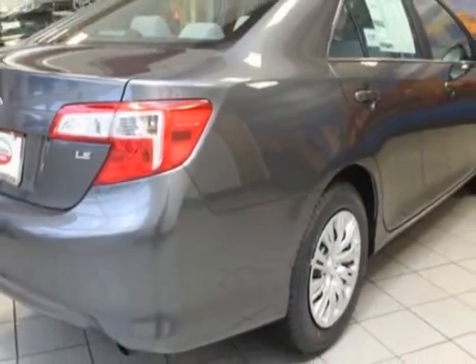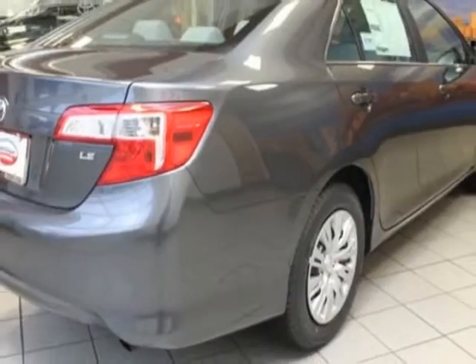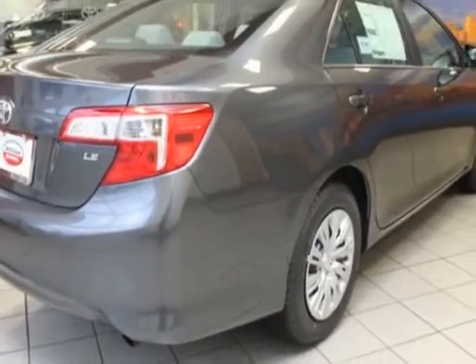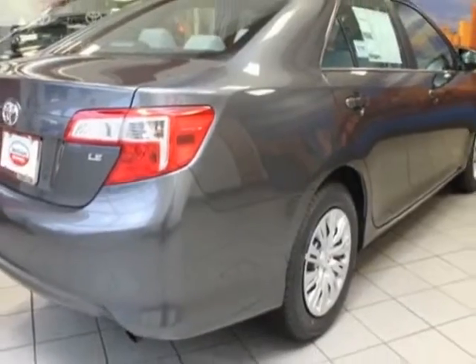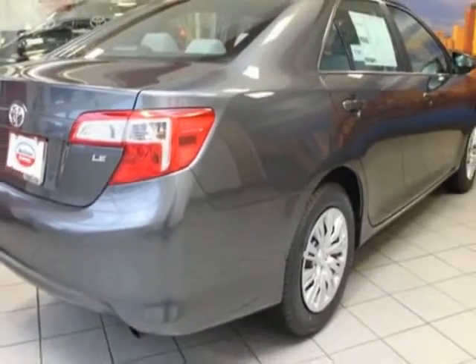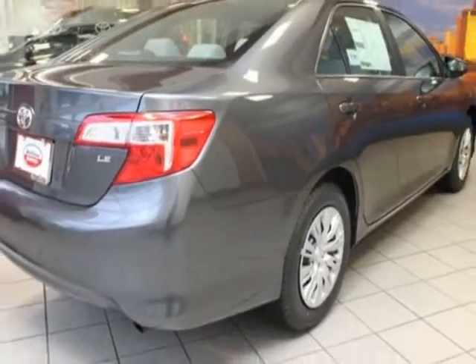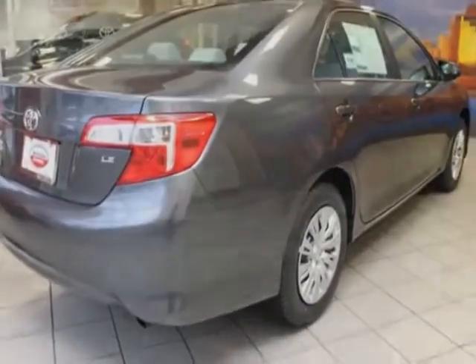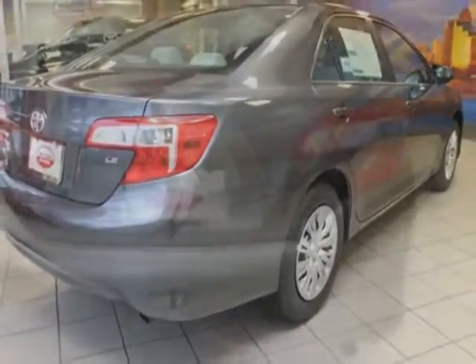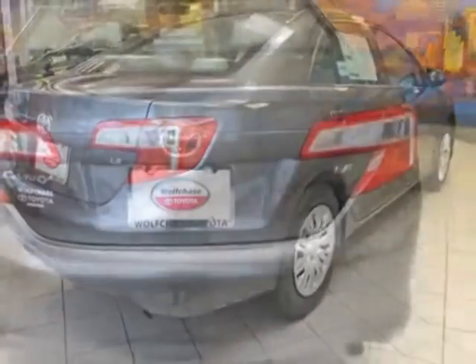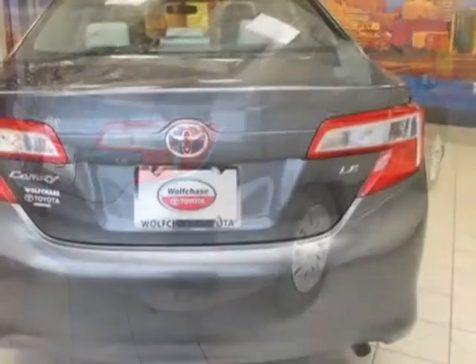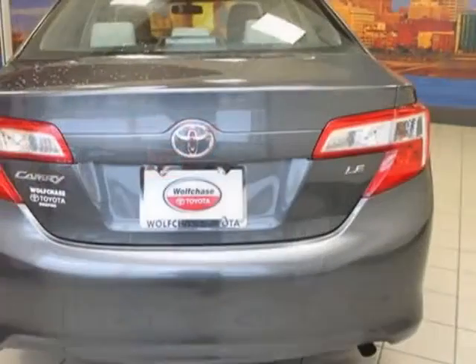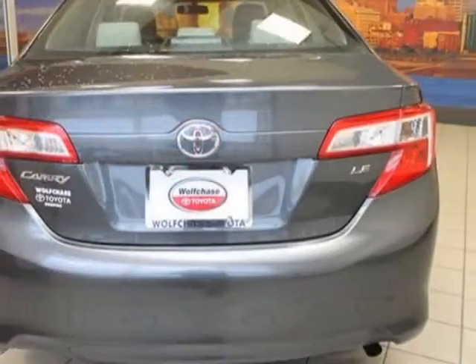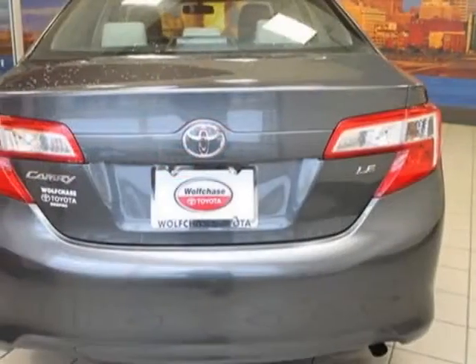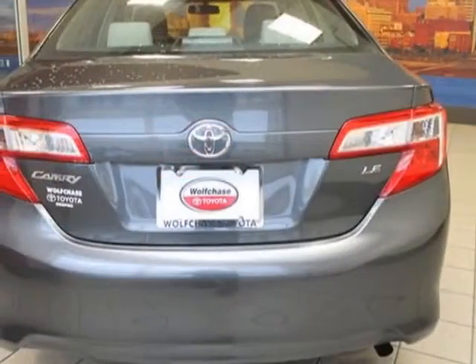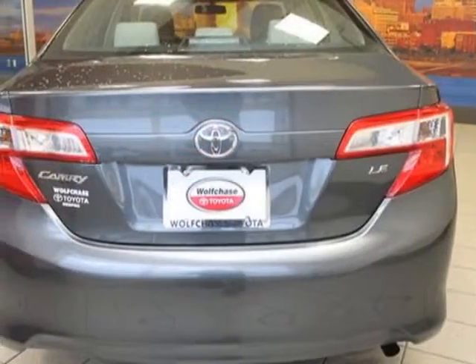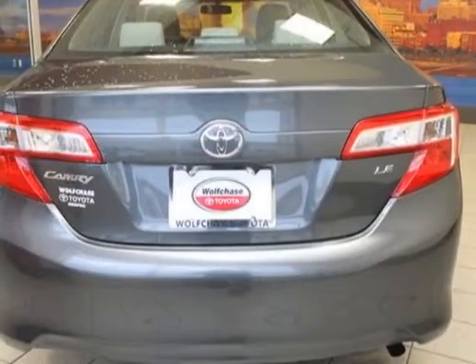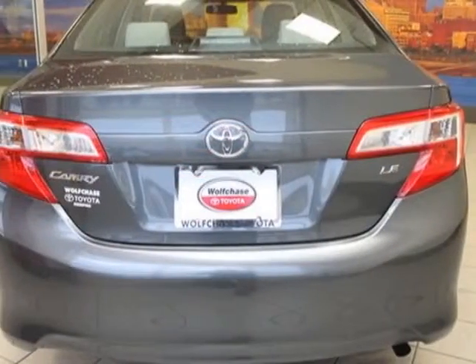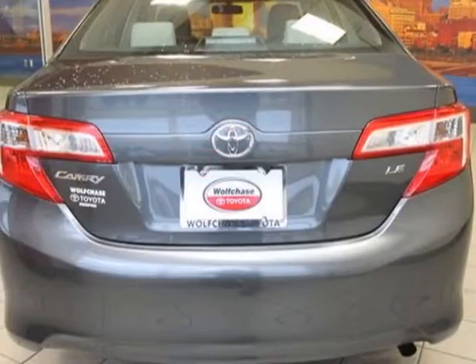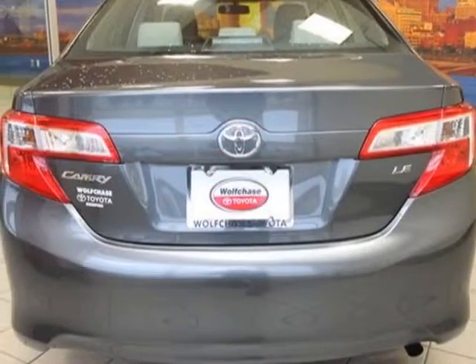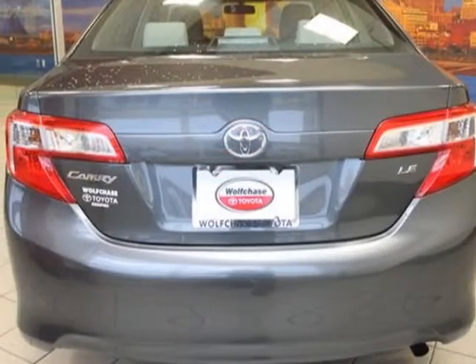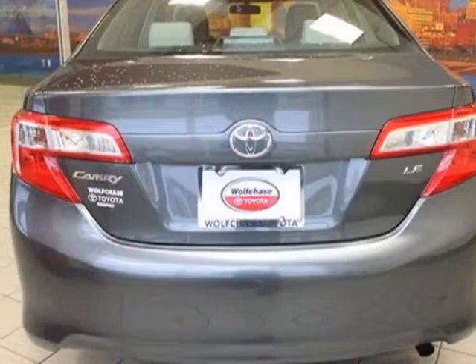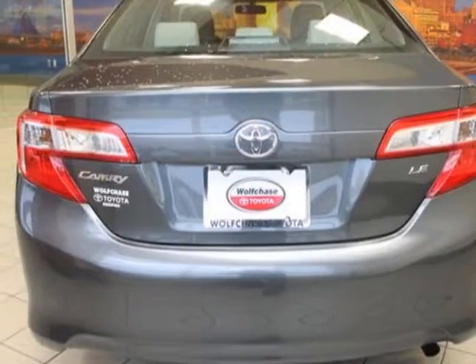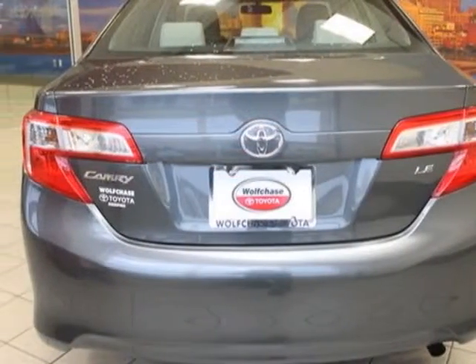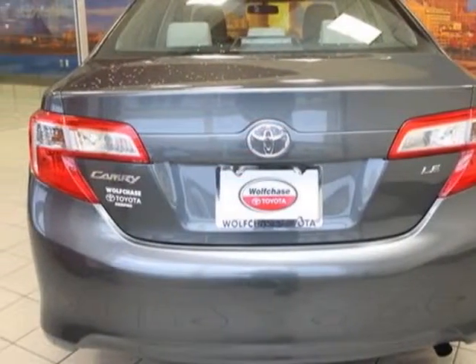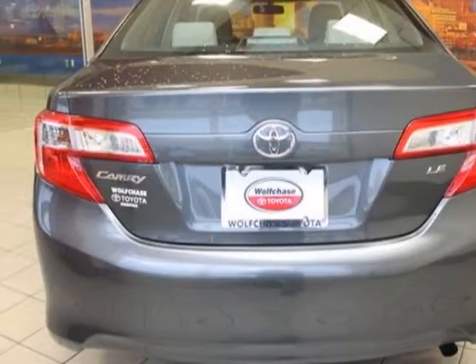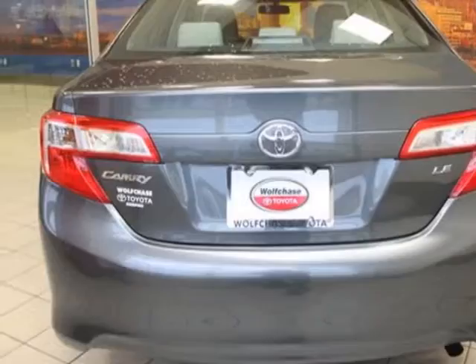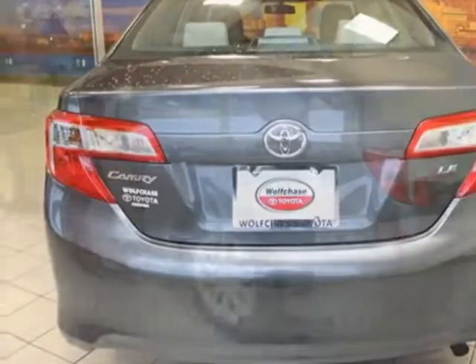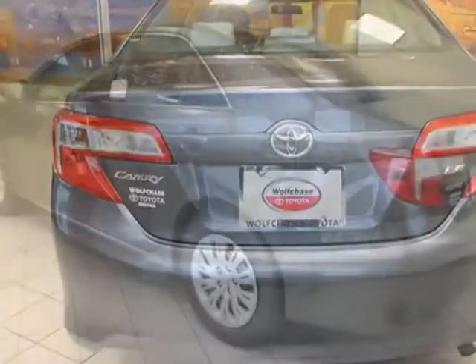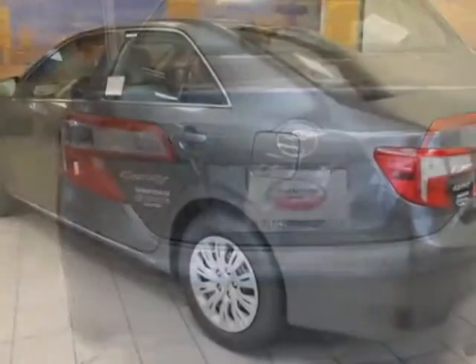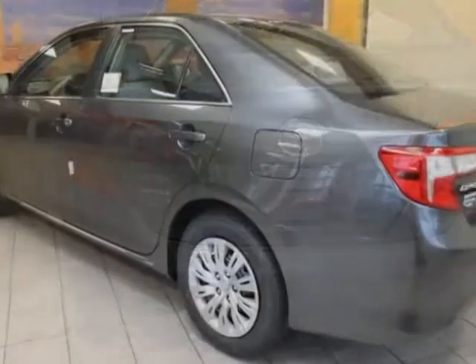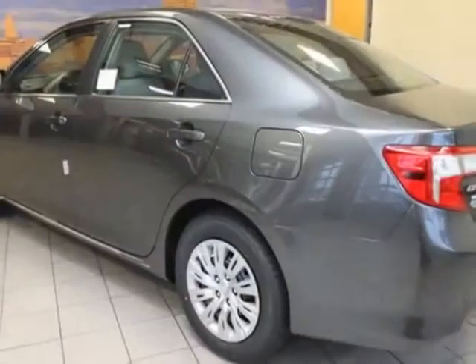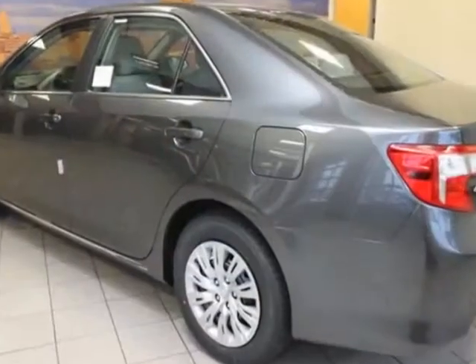This Camry boasts a 2.5 liter engine, and has a 6-speed automatic transmission.